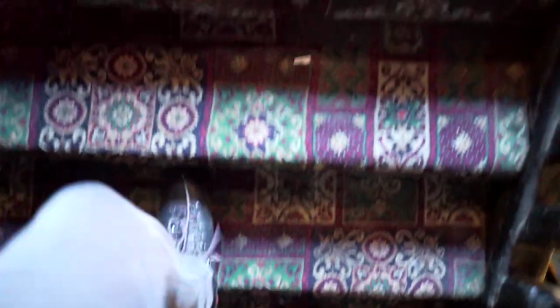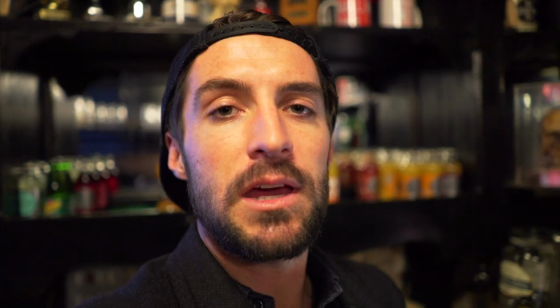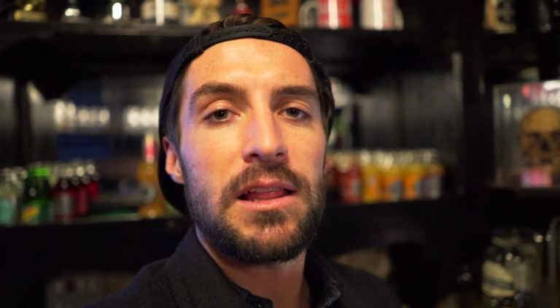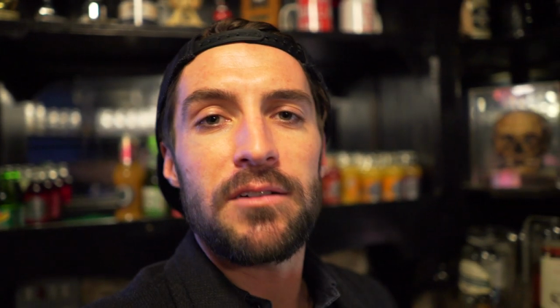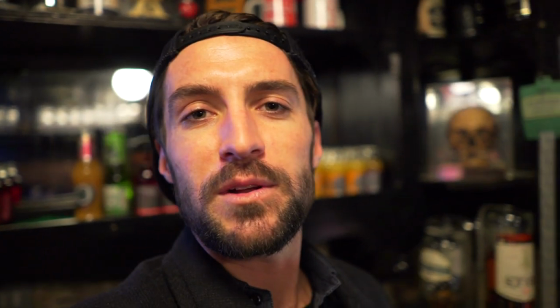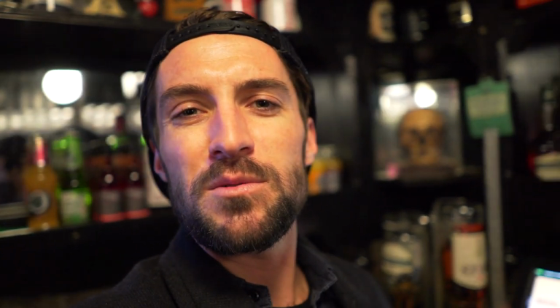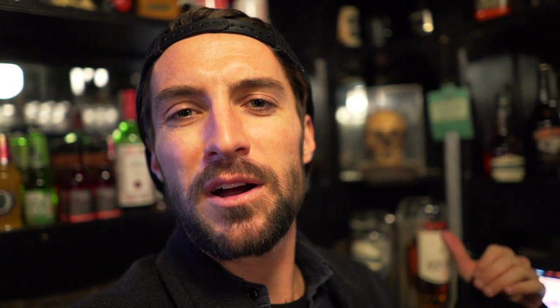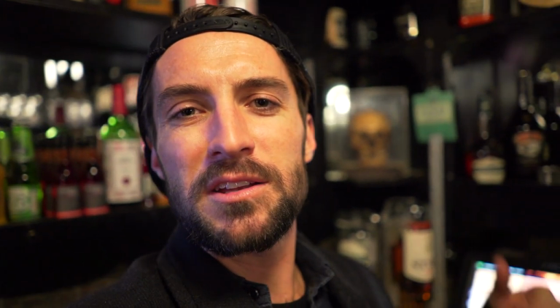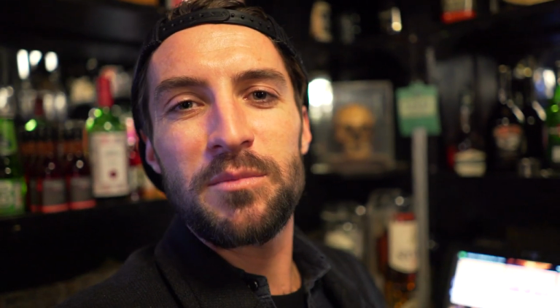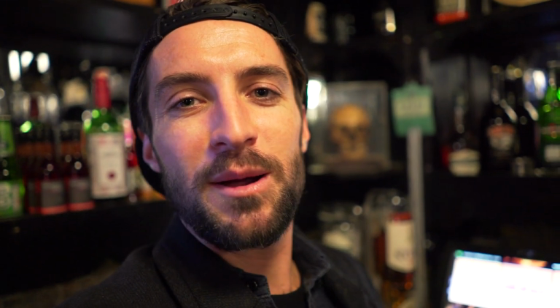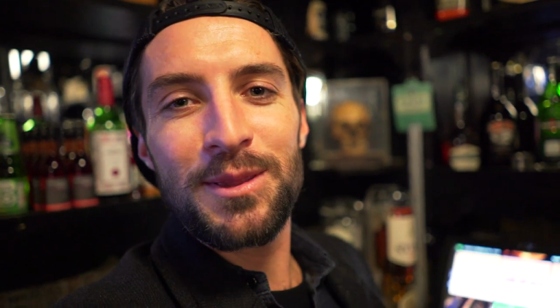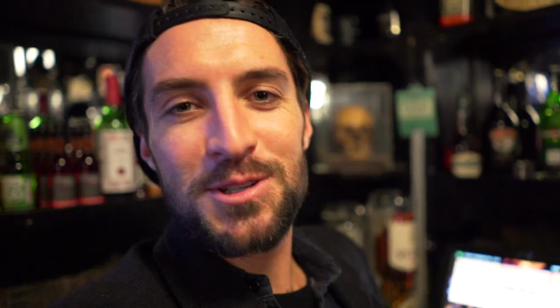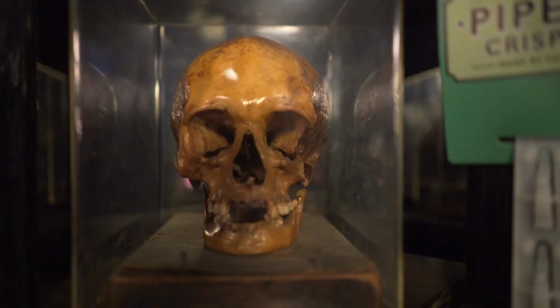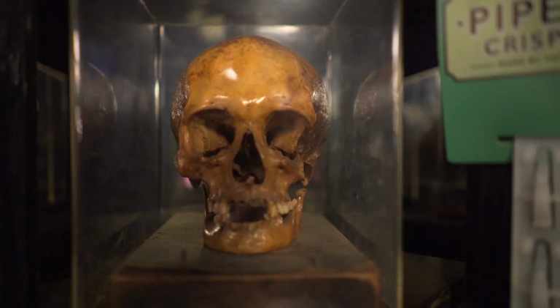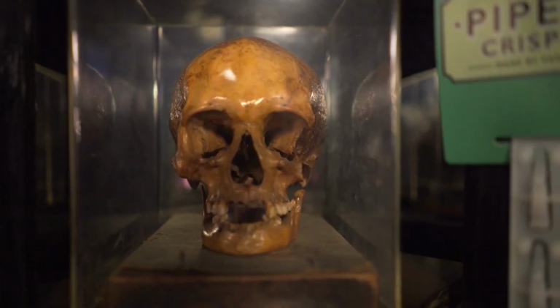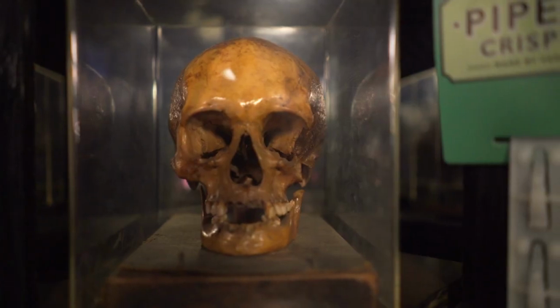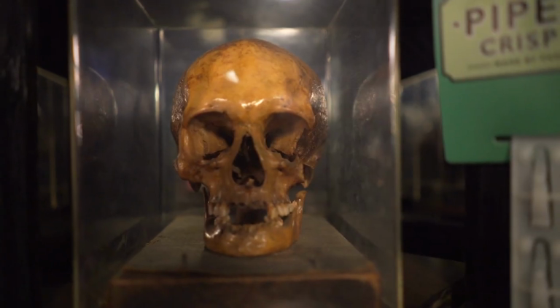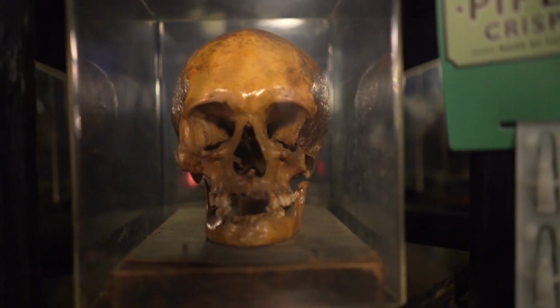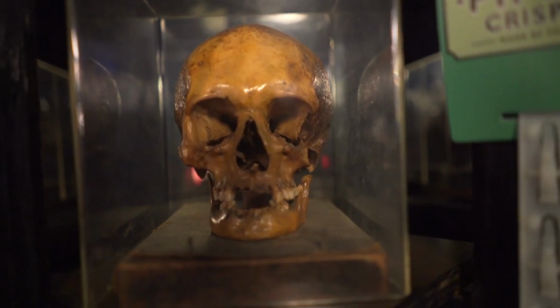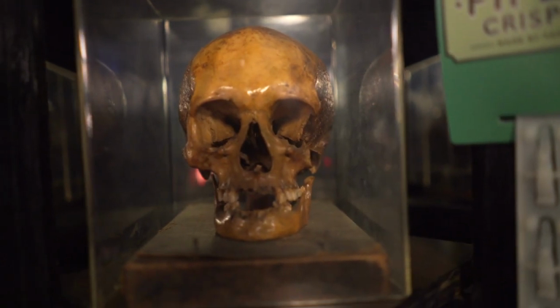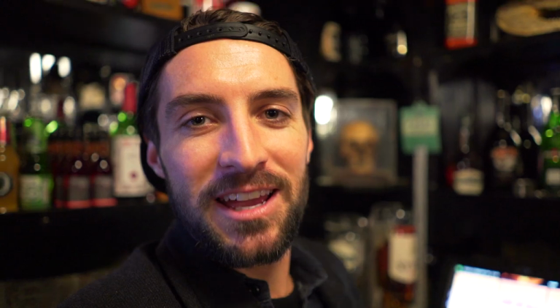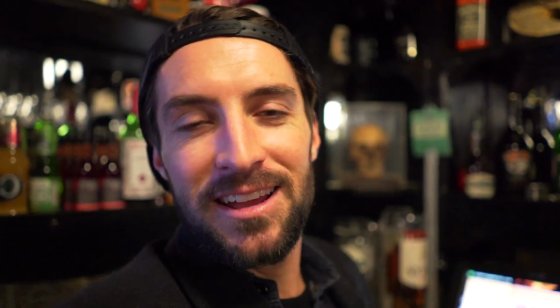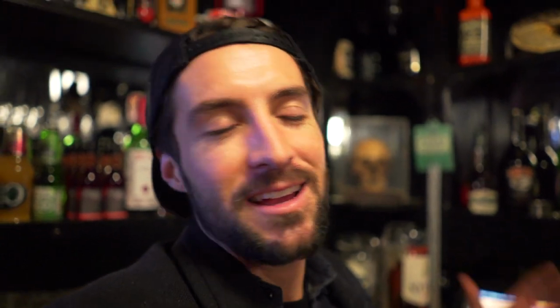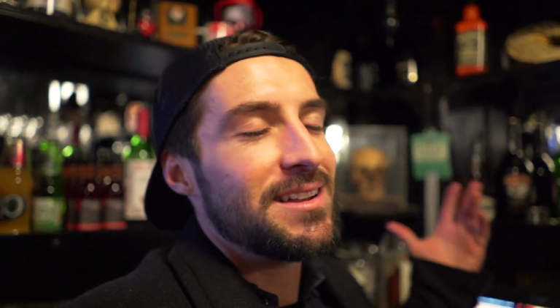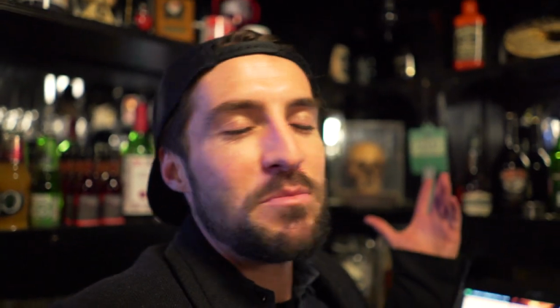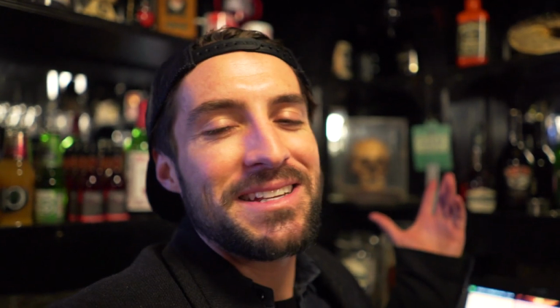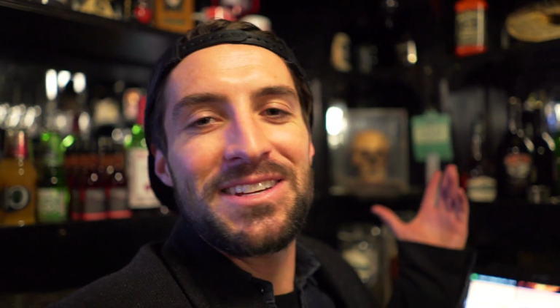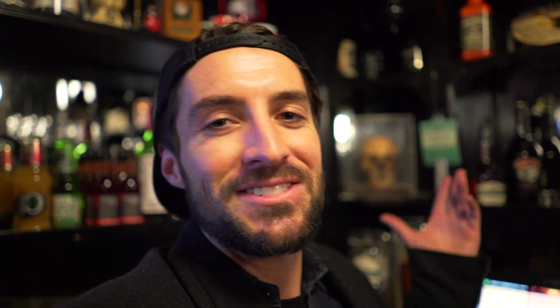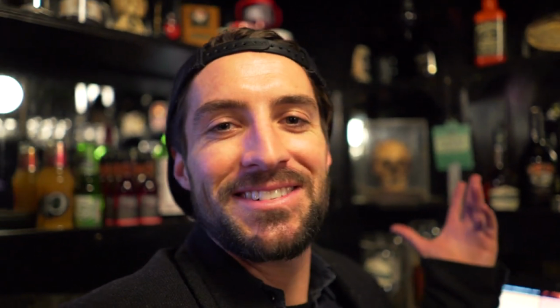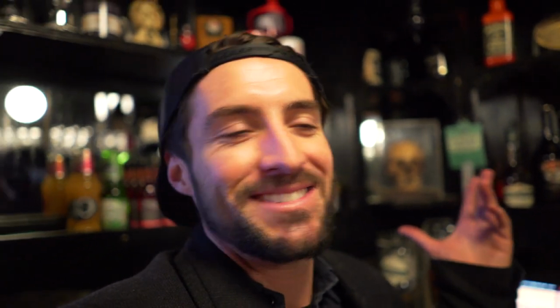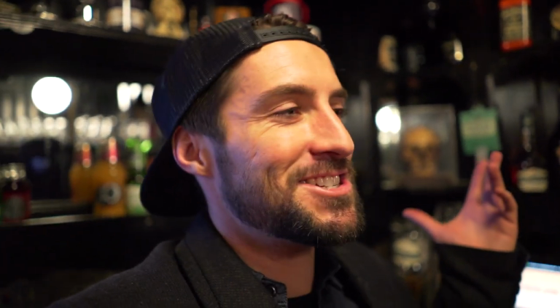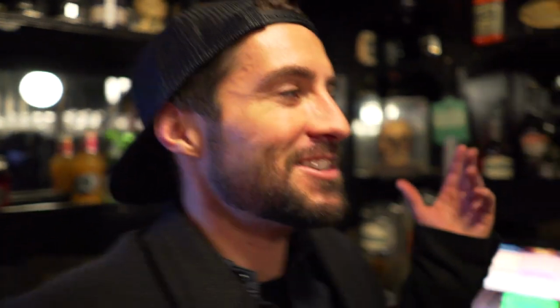You've got to love when you walk into a pub and there's just a human skull on display. No big deal.